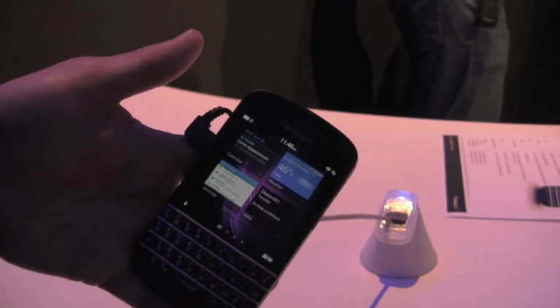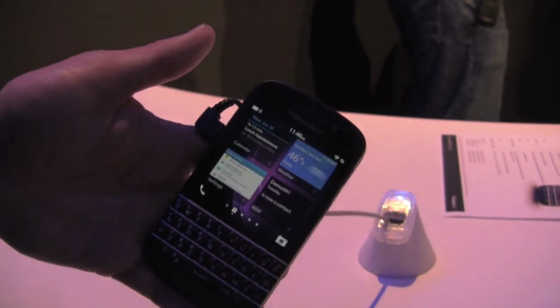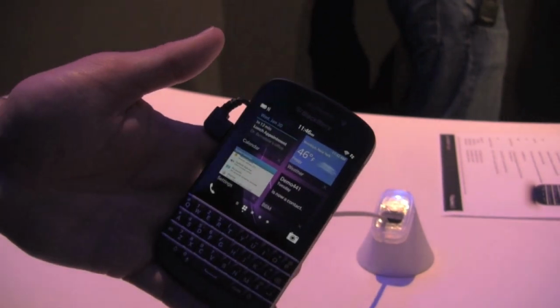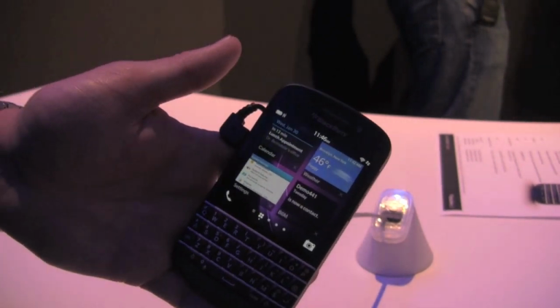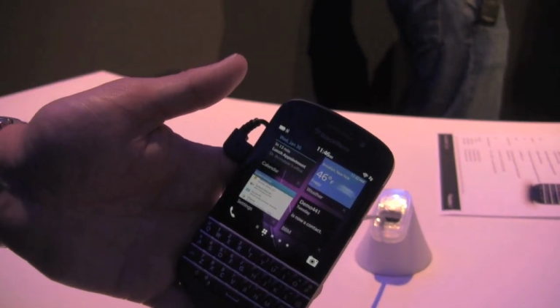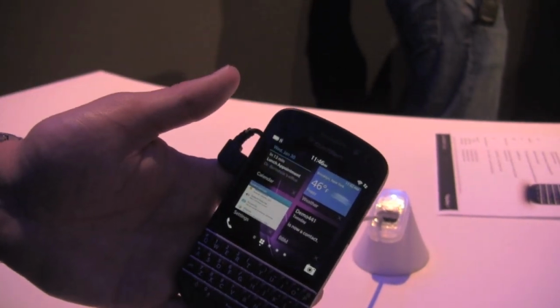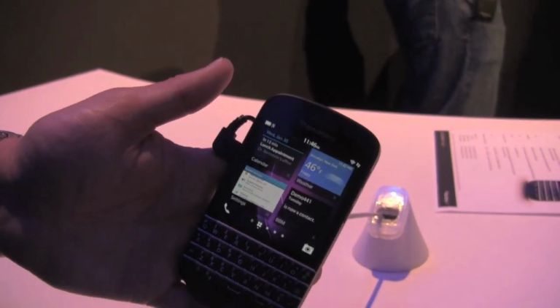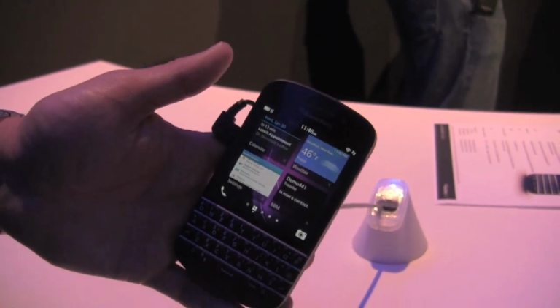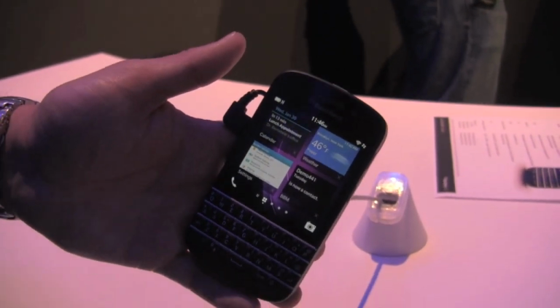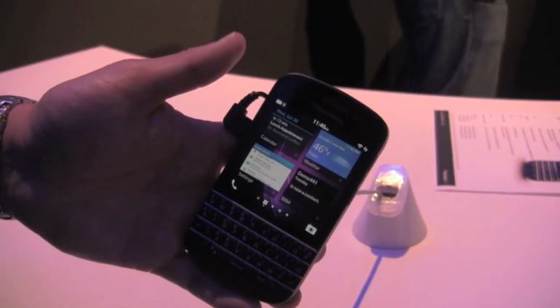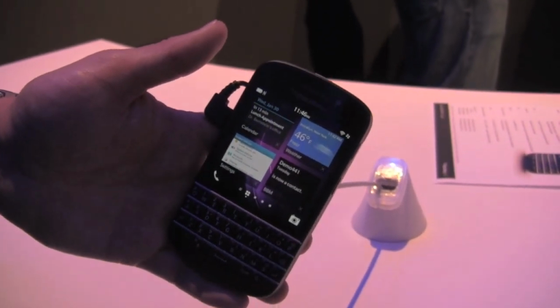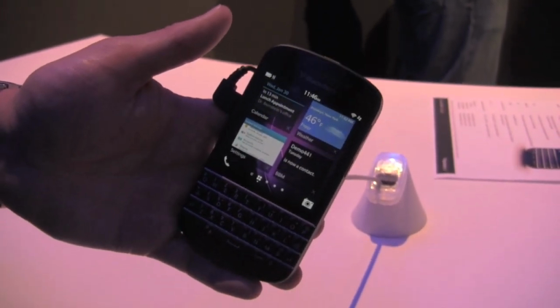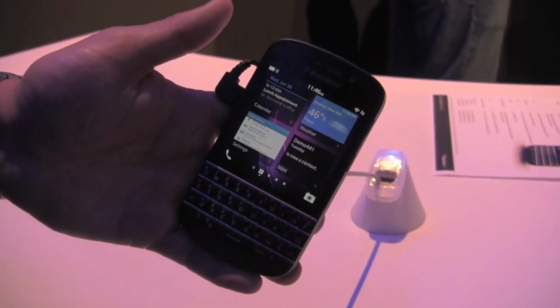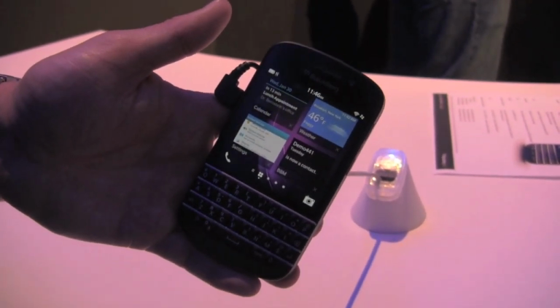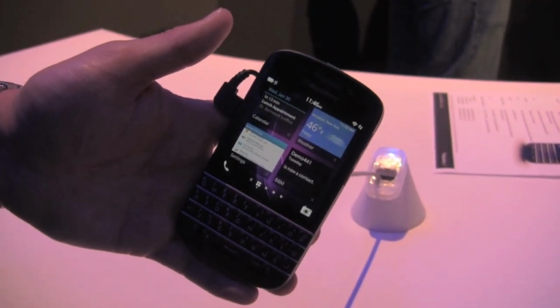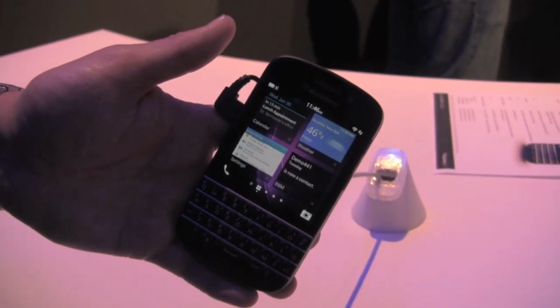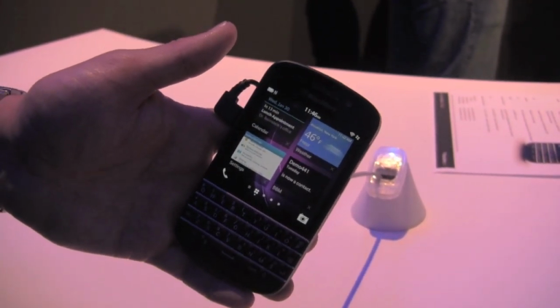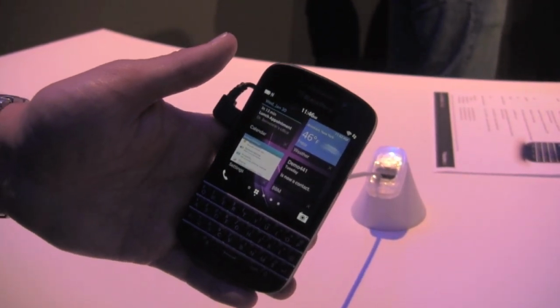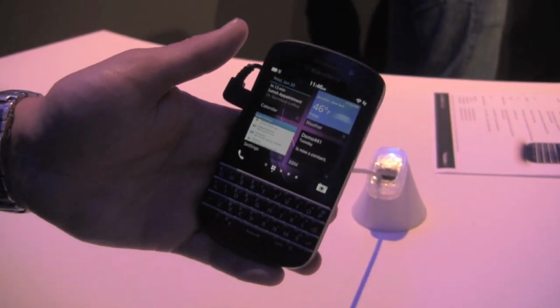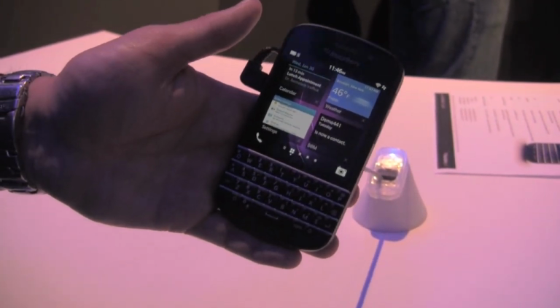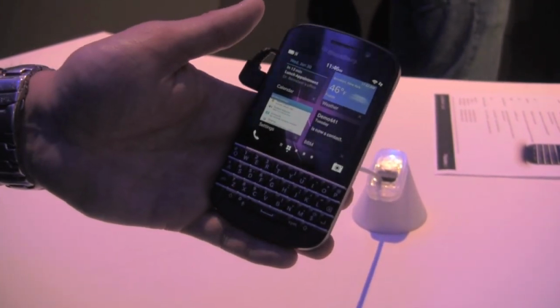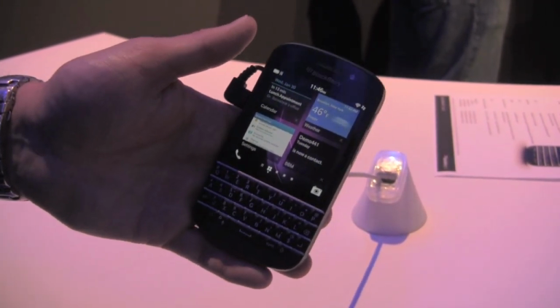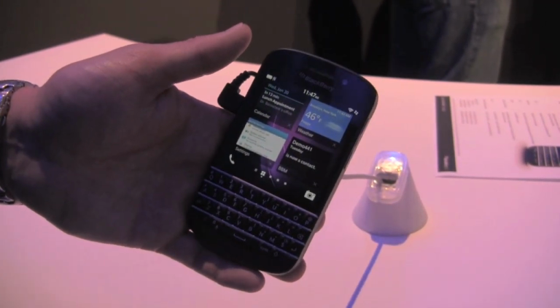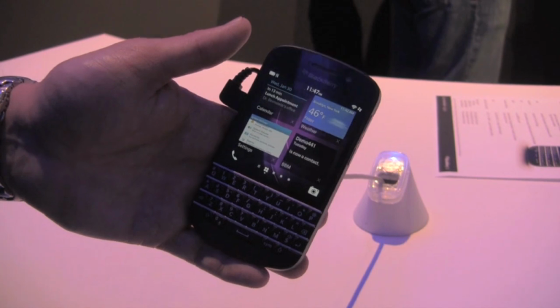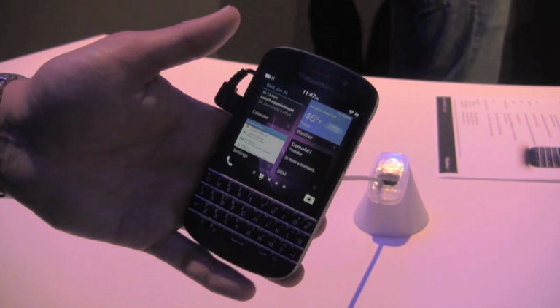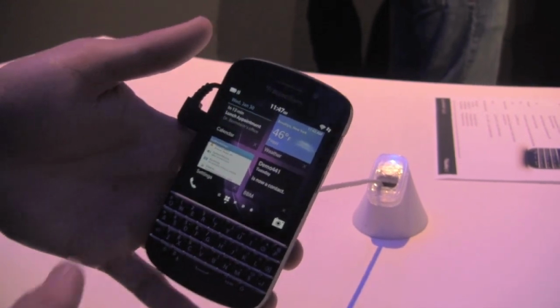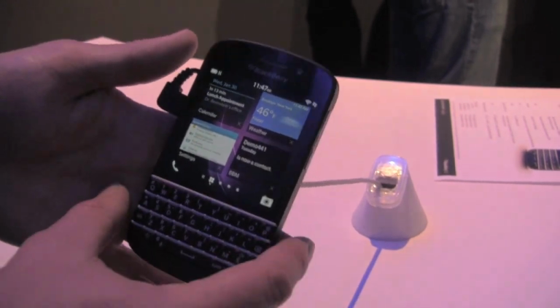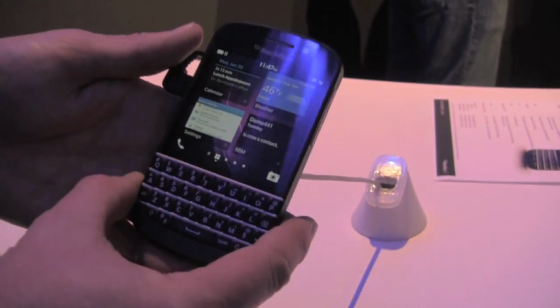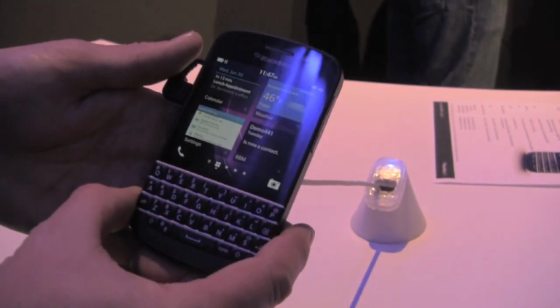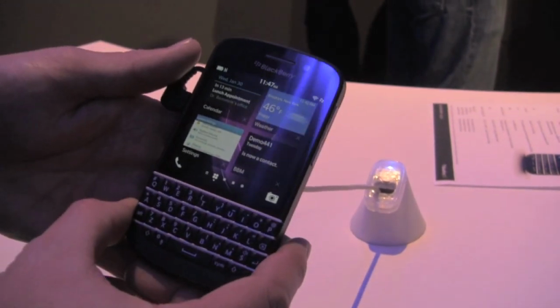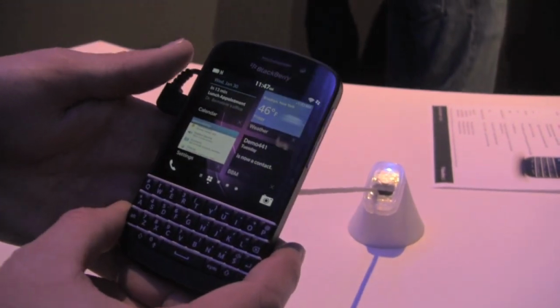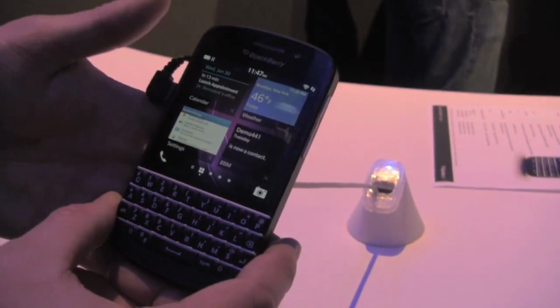Software-wise, it's very similar, very fluid, very solid. You just have the keyboard there.